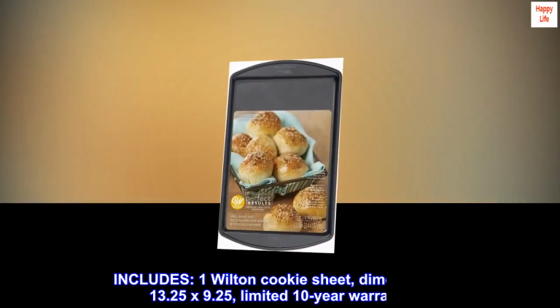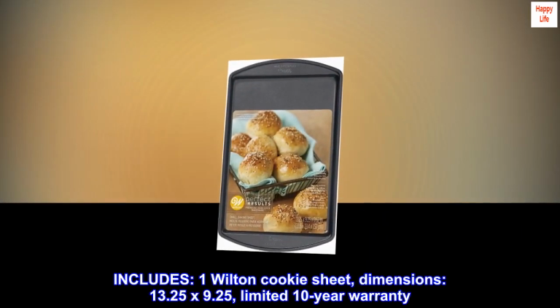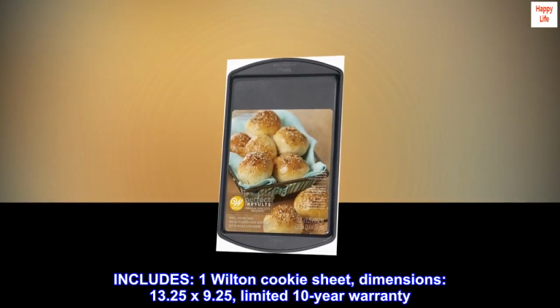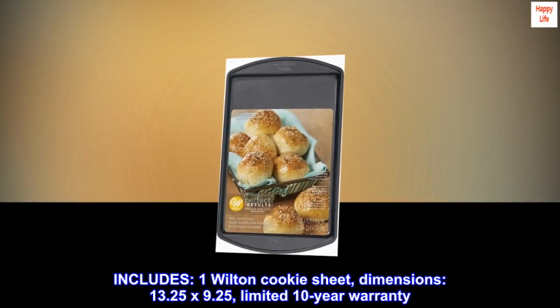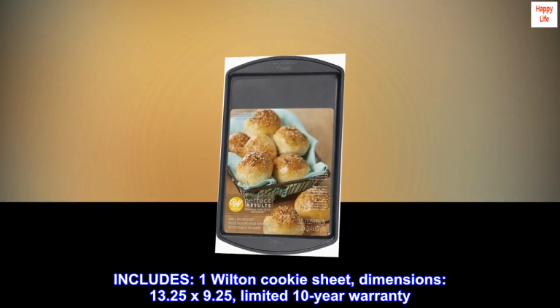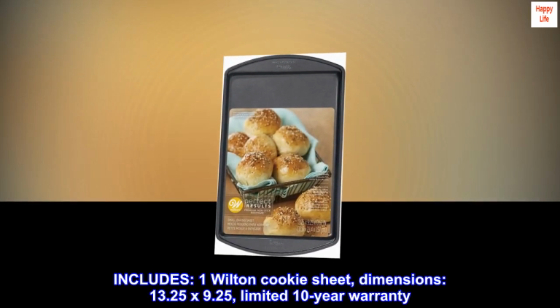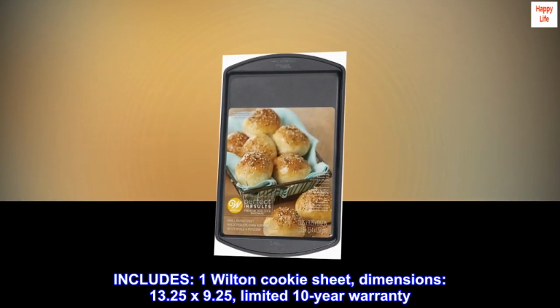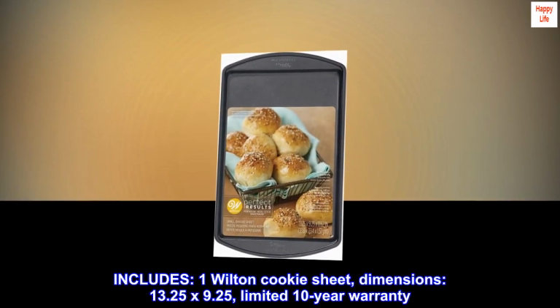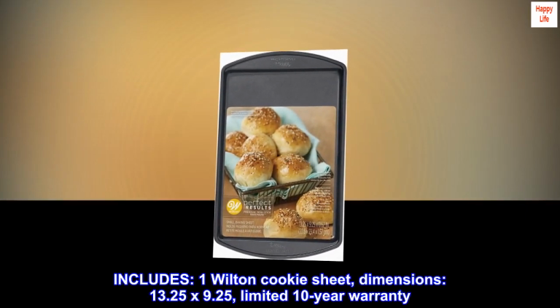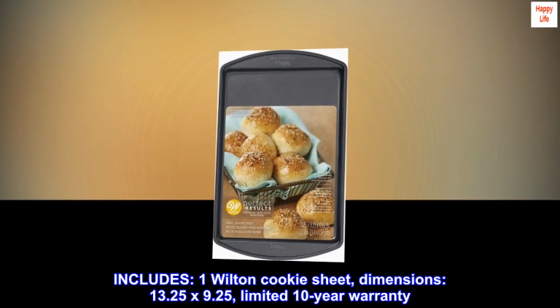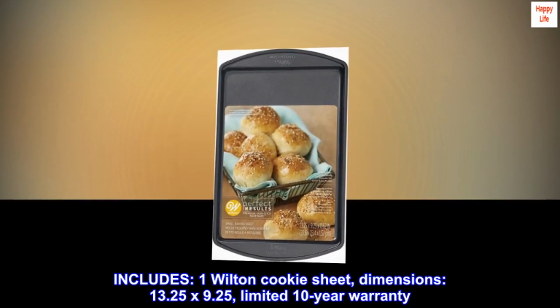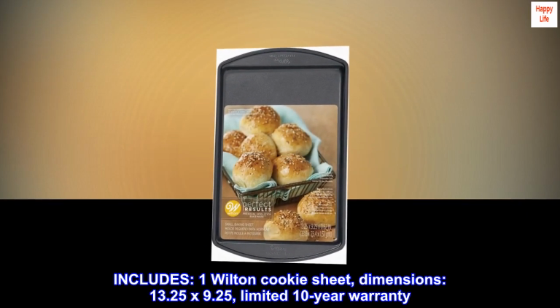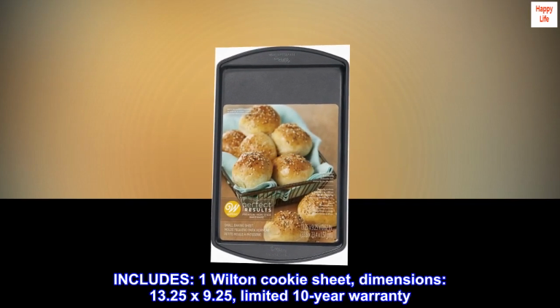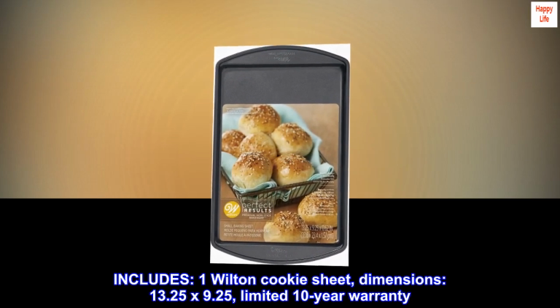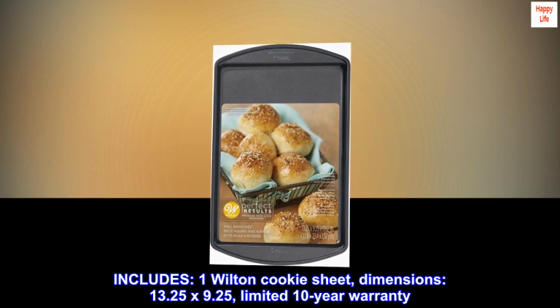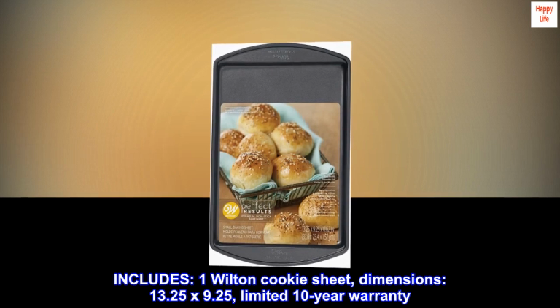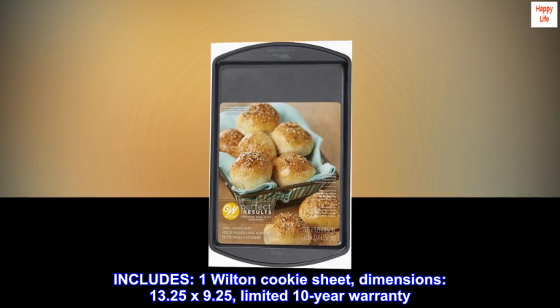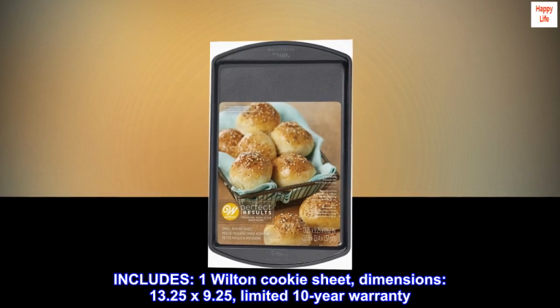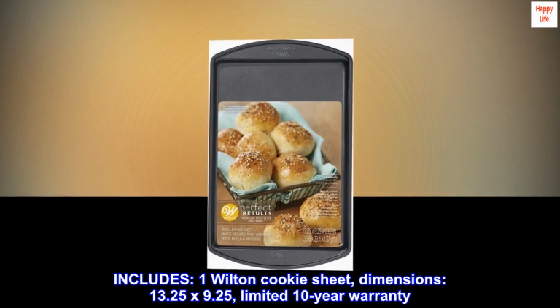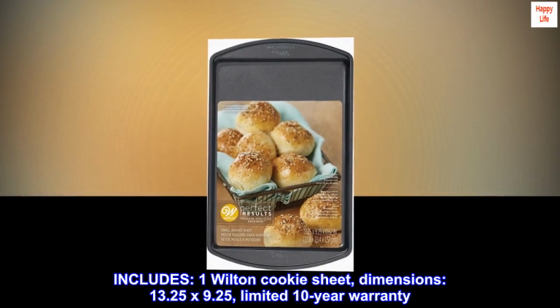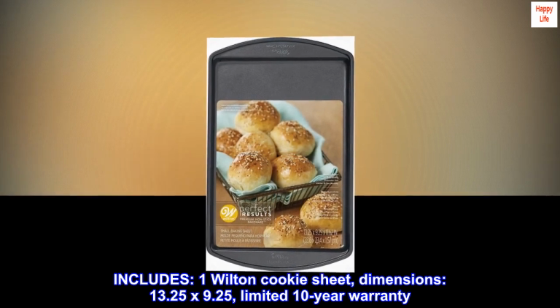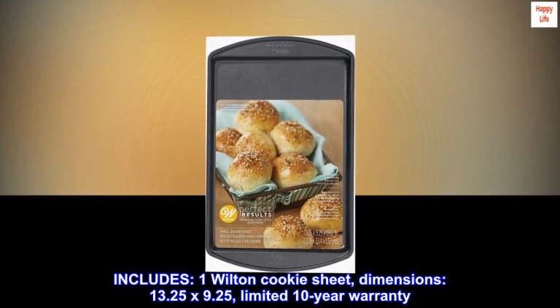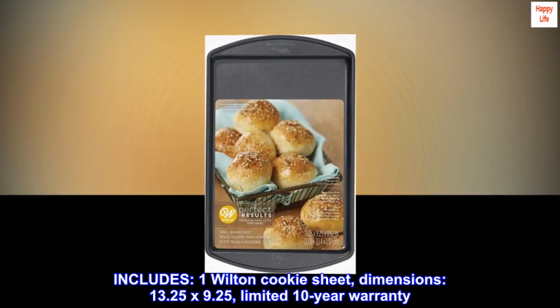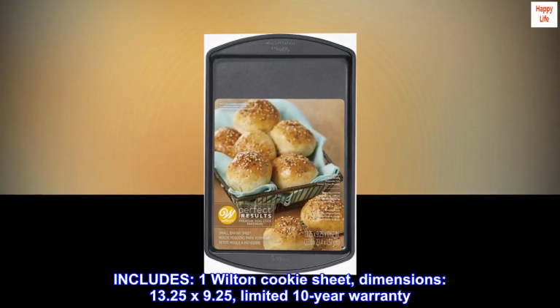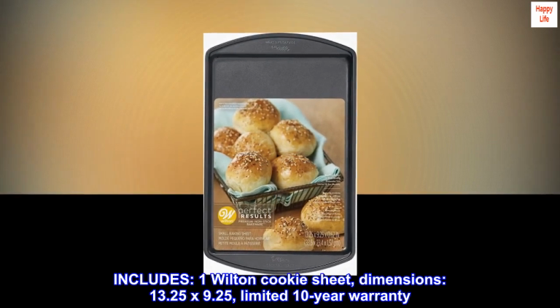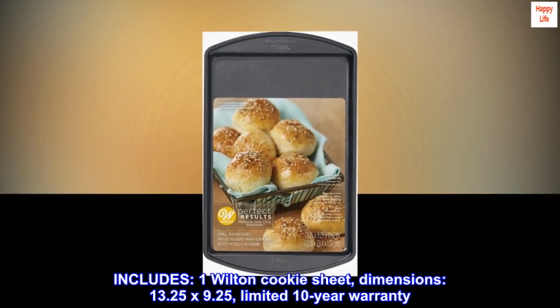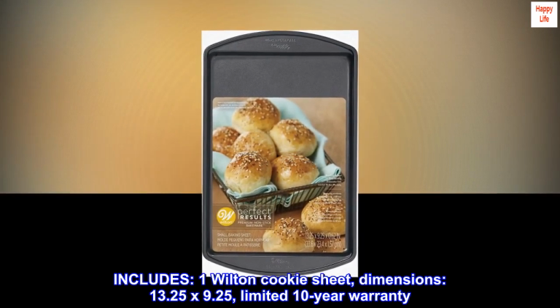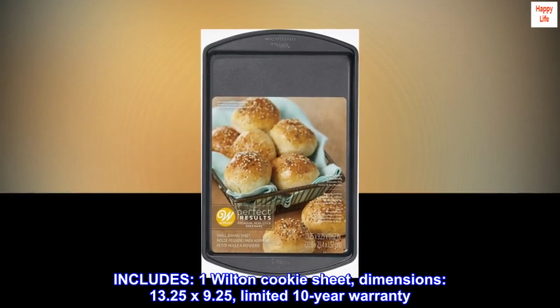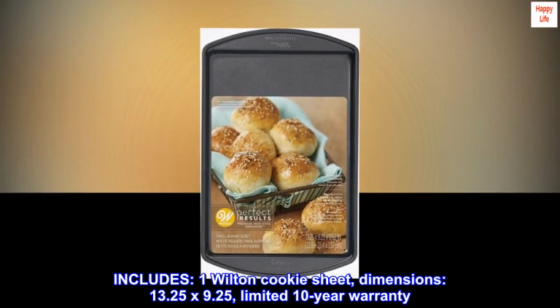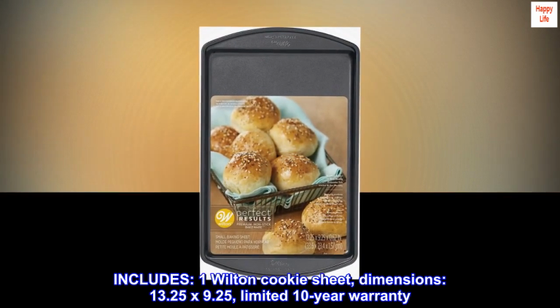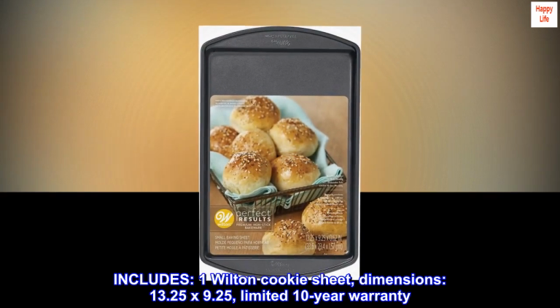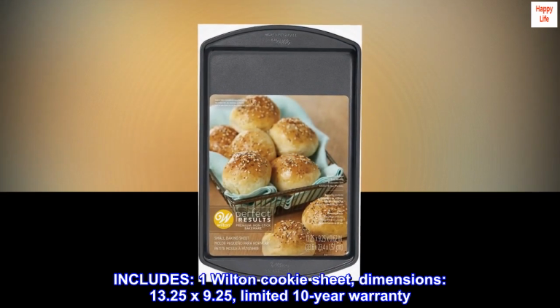Includes one Wilton cookie sheet. Dimensions: 13.25 by 9.25 inches. Limited 10-year warranty.